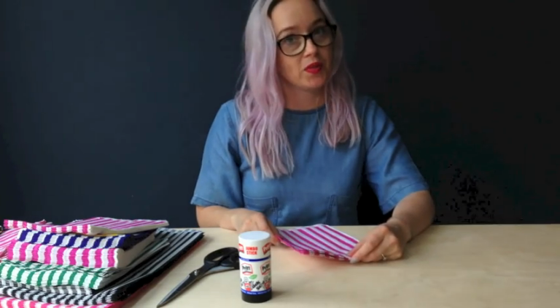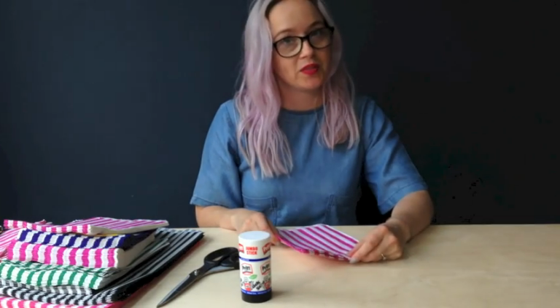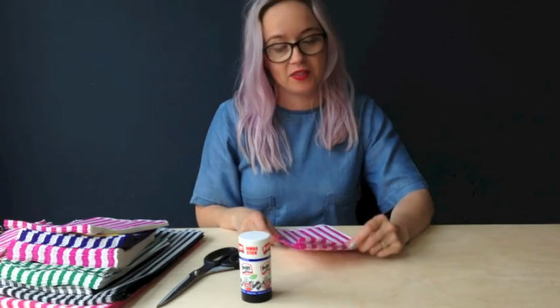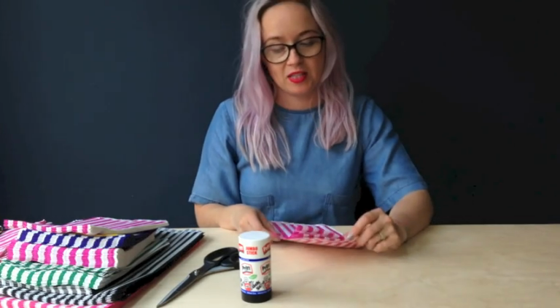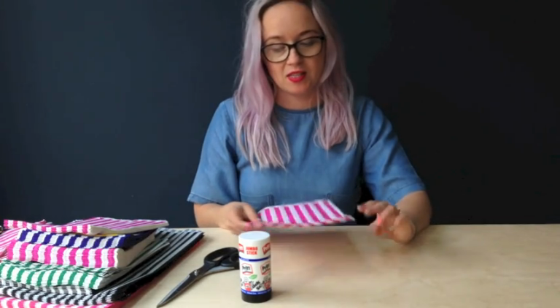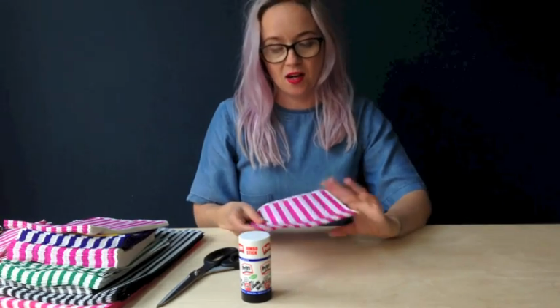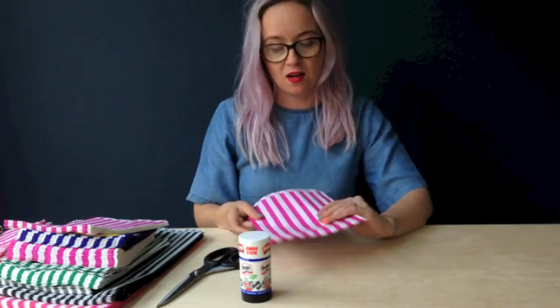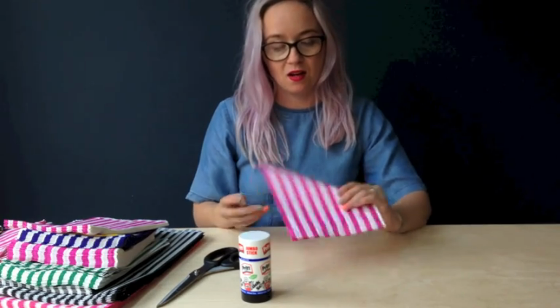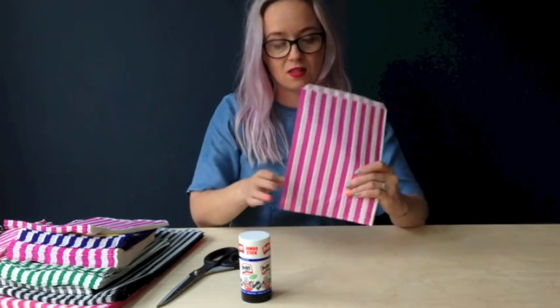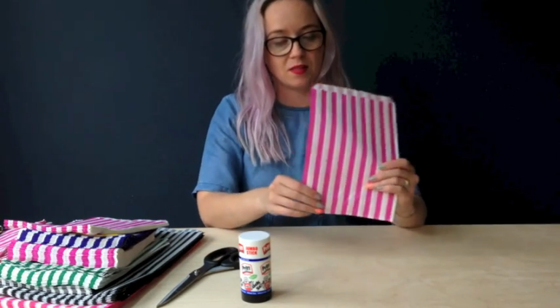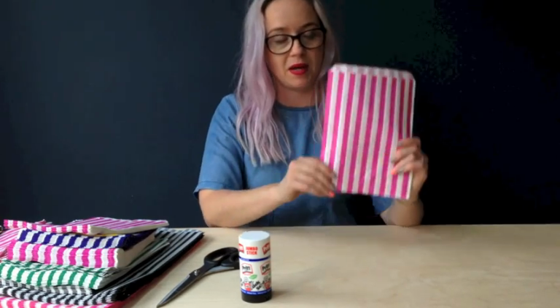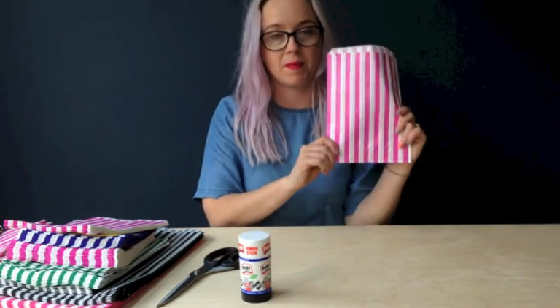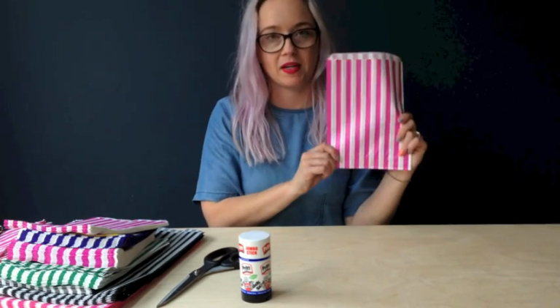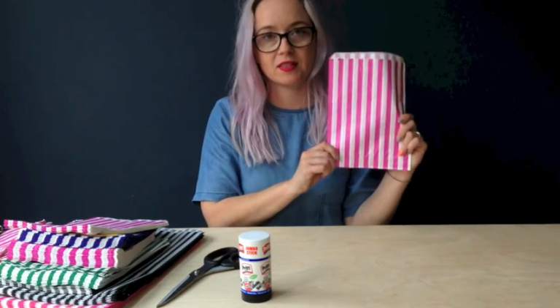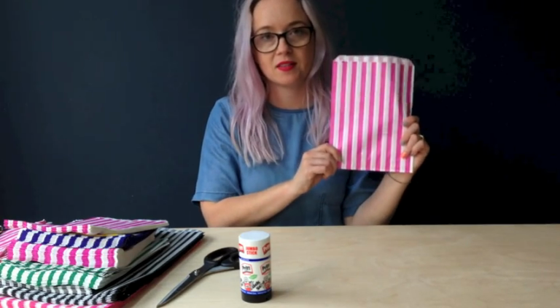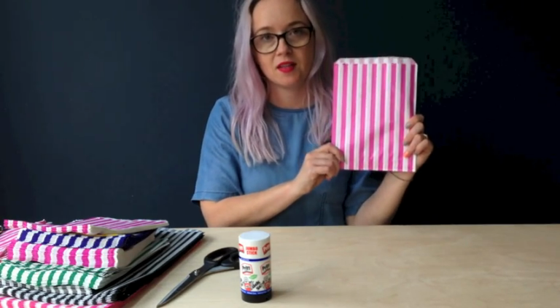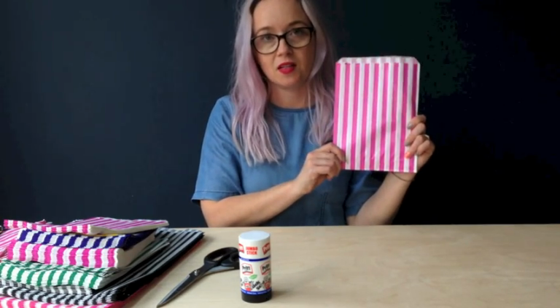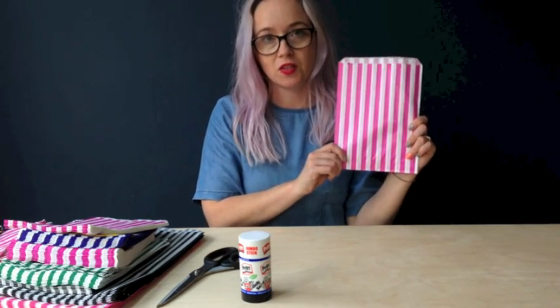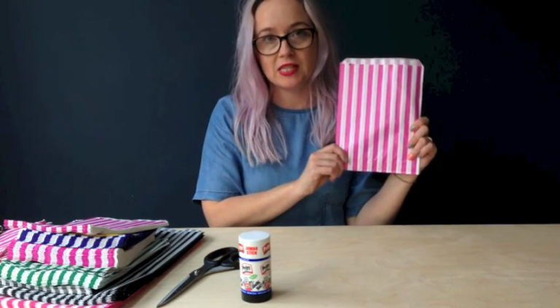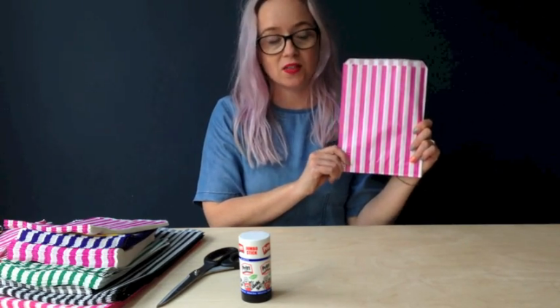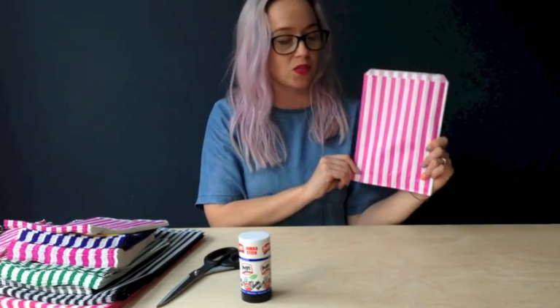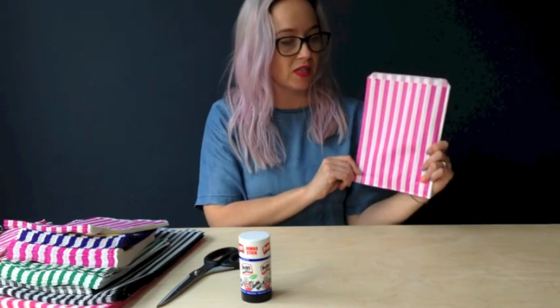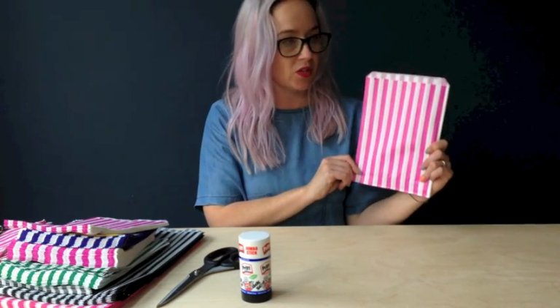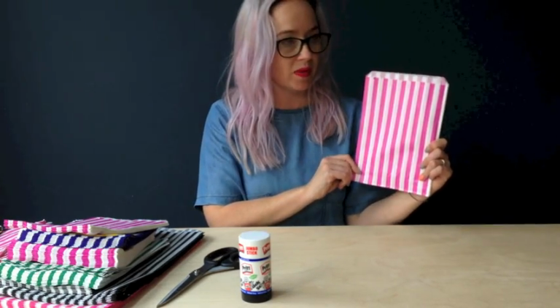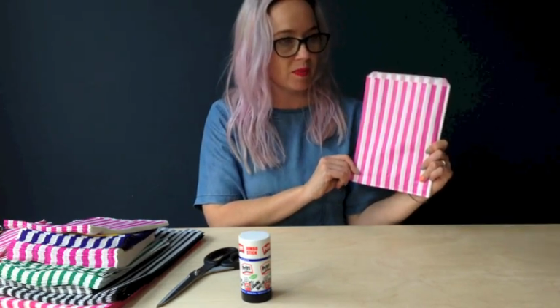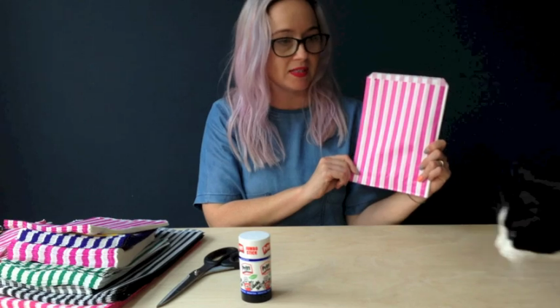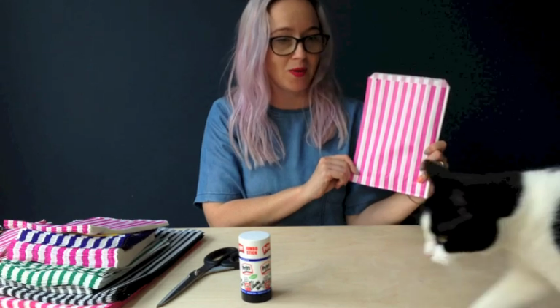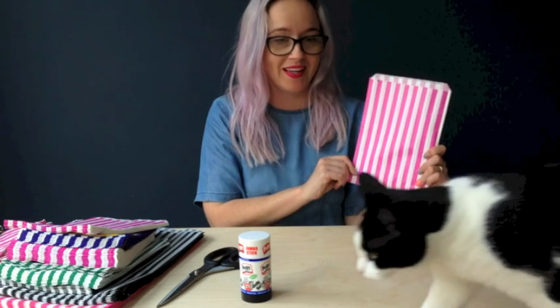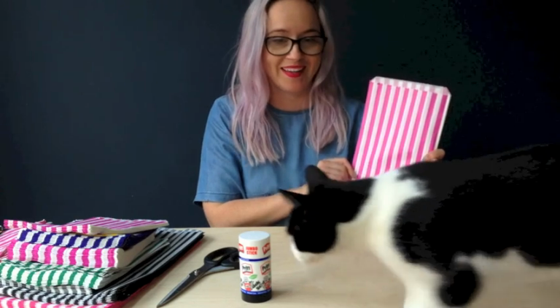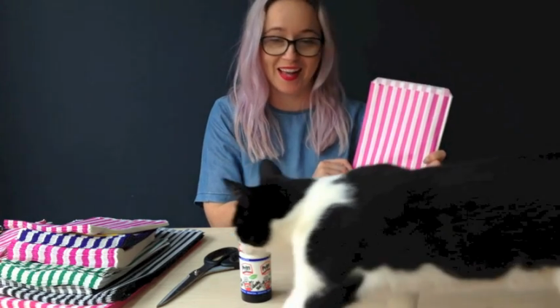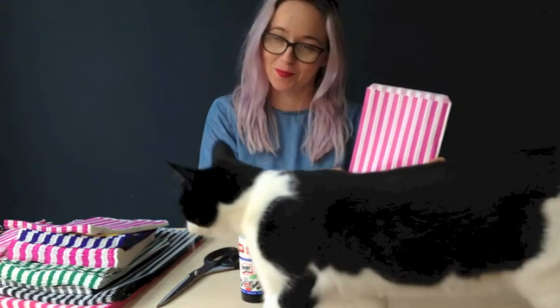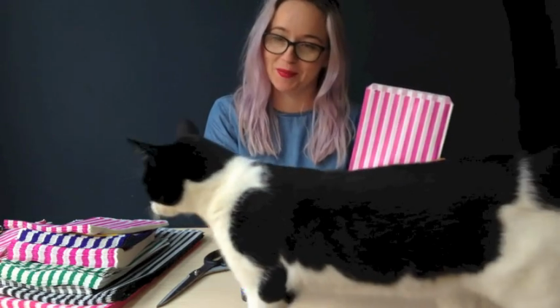So what you'll need for these are some paper bags. I've got these little sweetly short paper bags. Hello Batman!